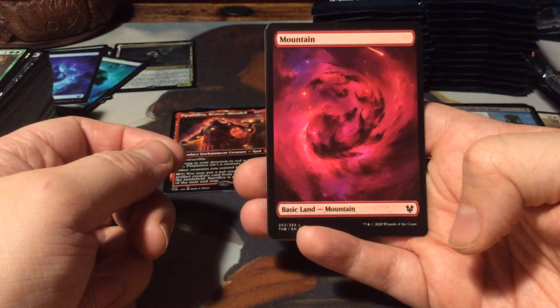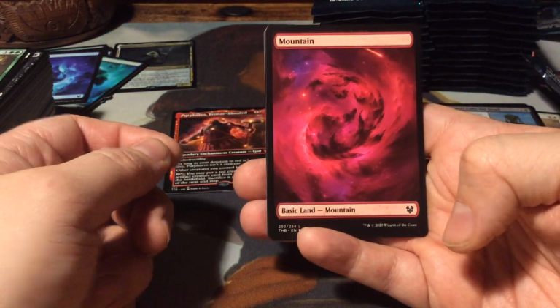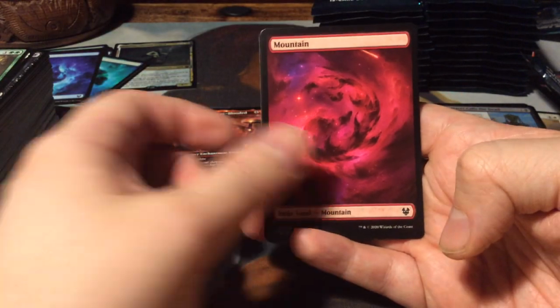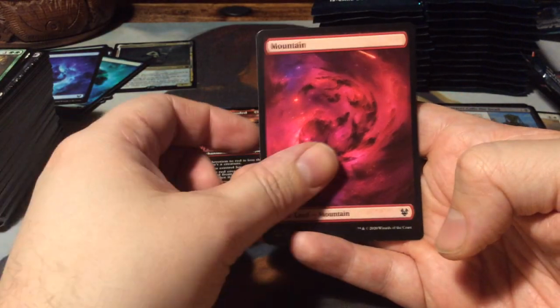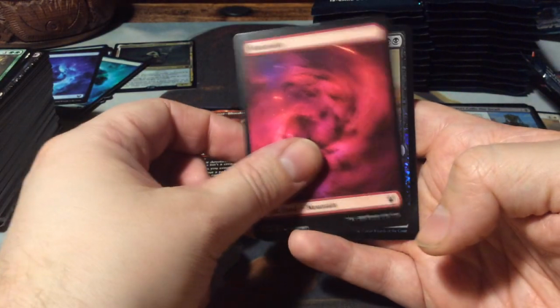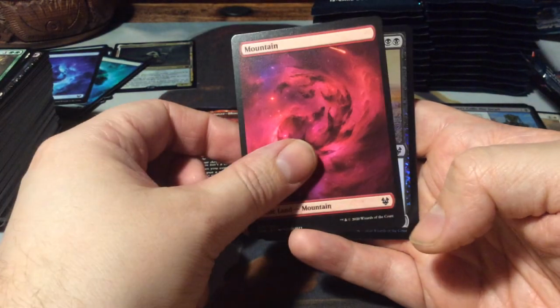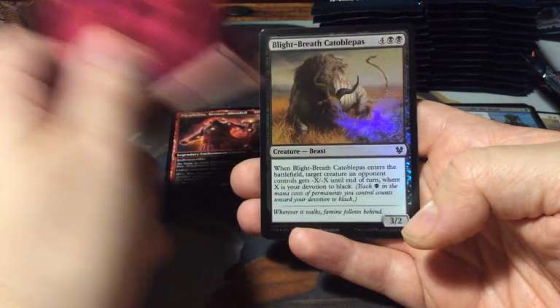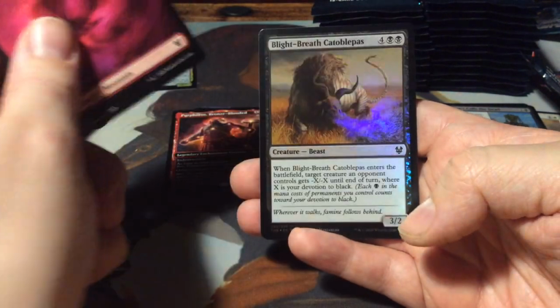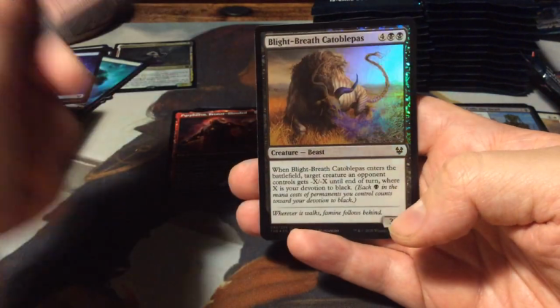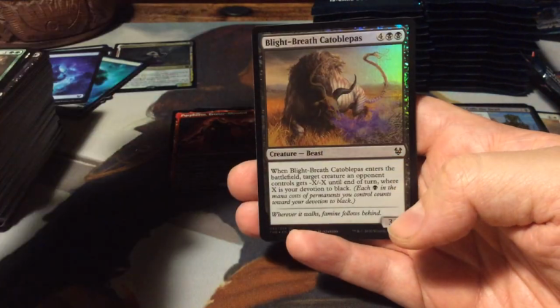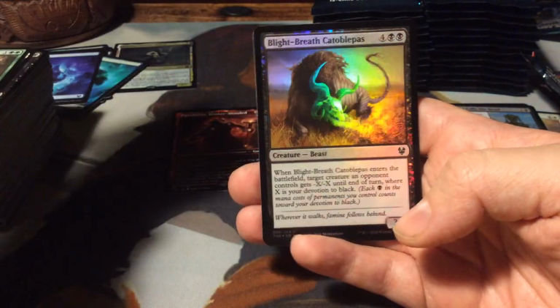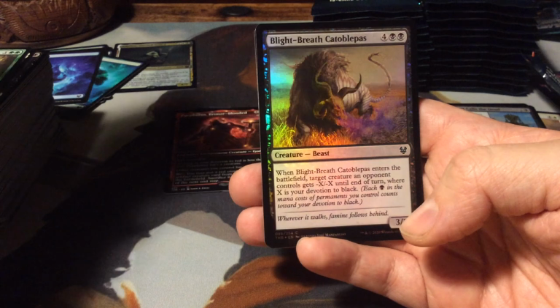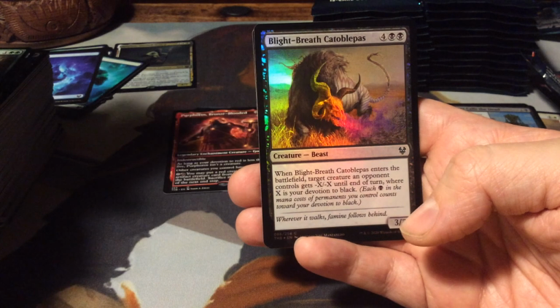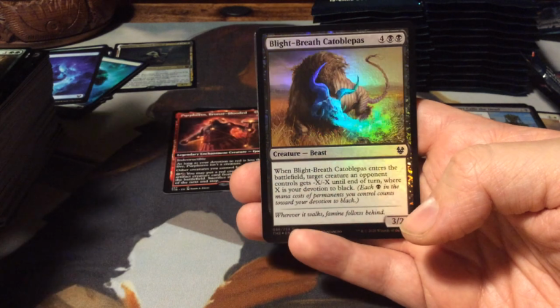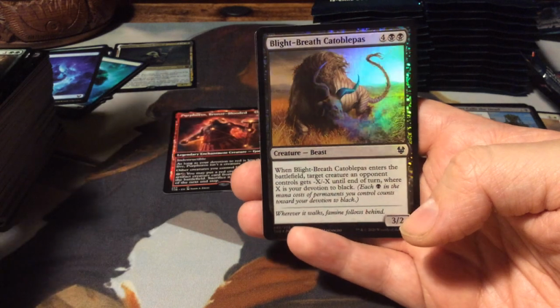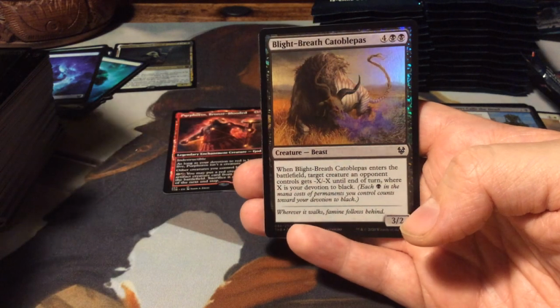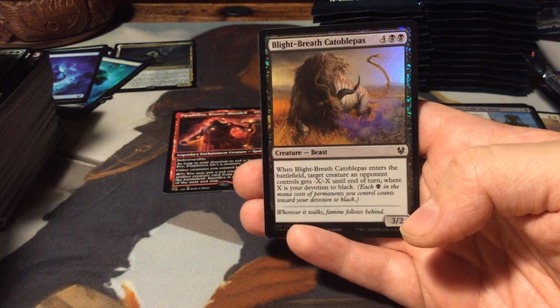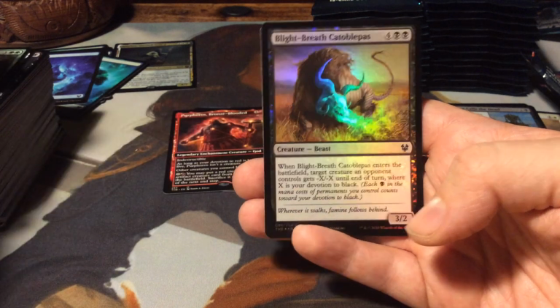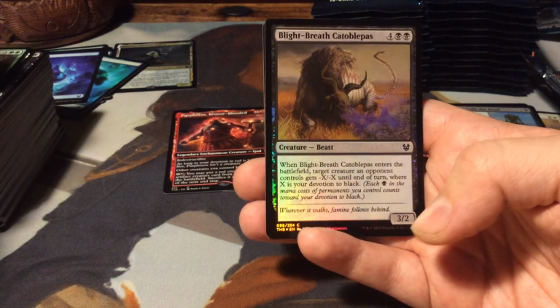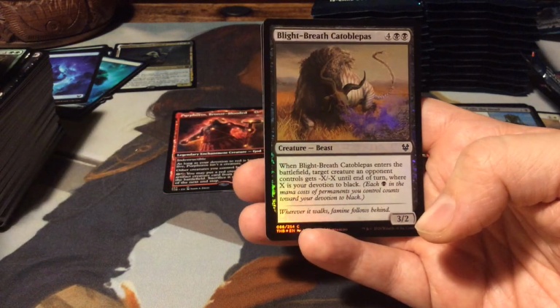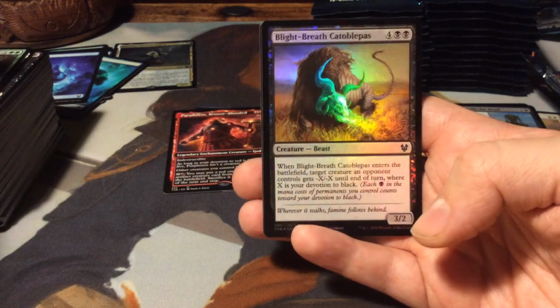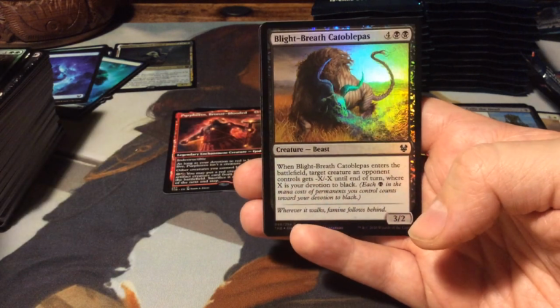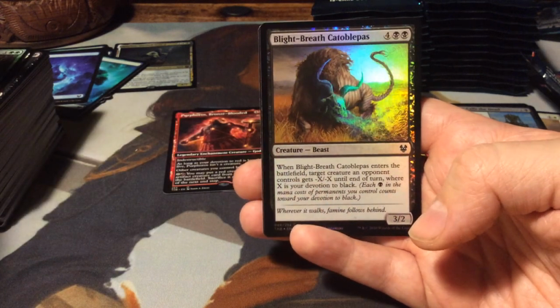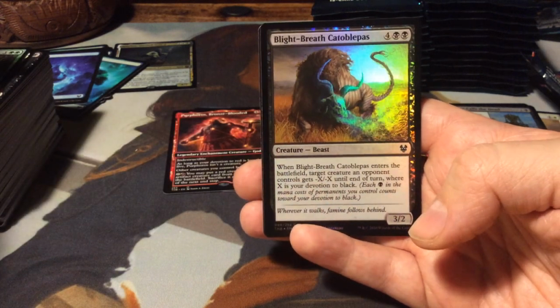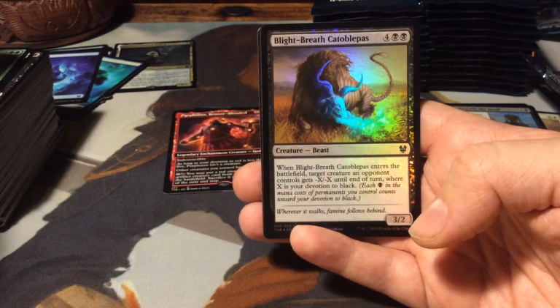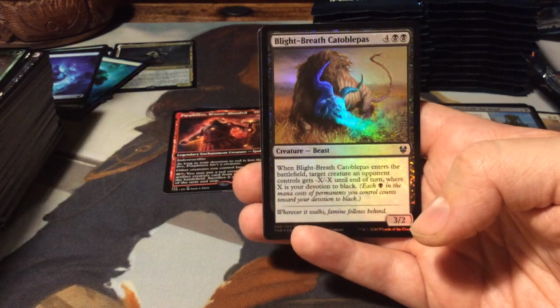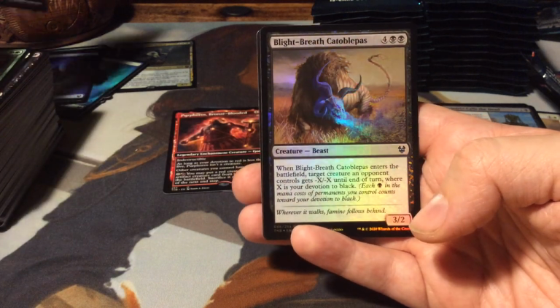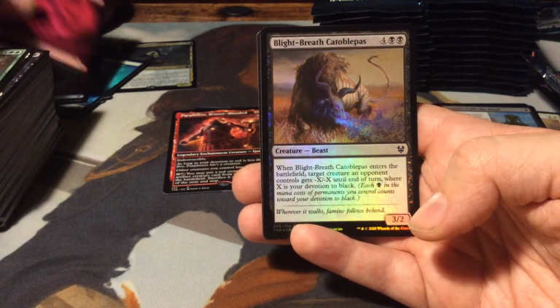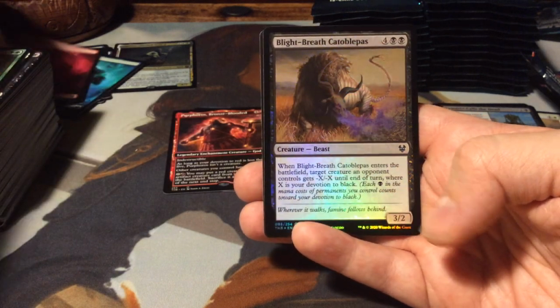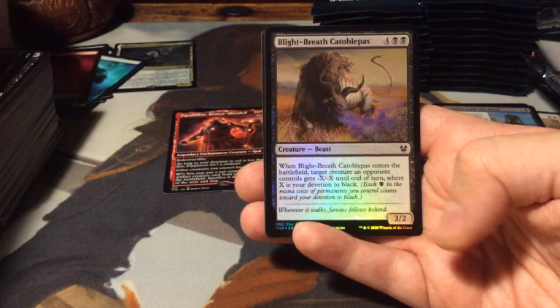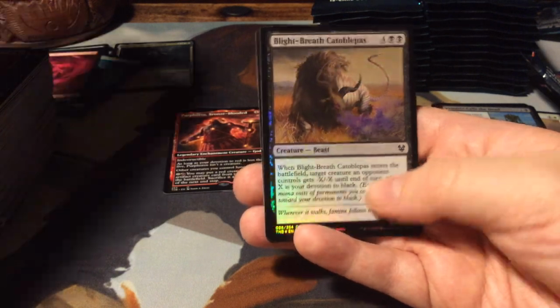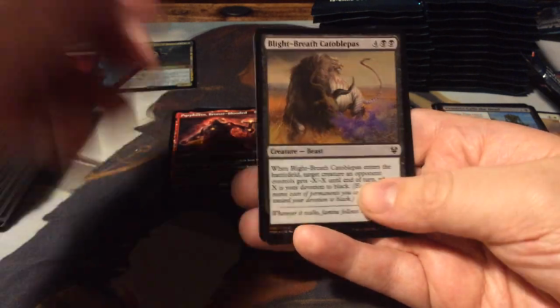There we have it - the Nyx Mountain! Beautiful. And a Blight-Breath Catoblepas, foil.